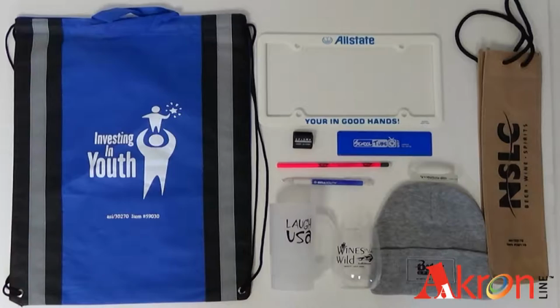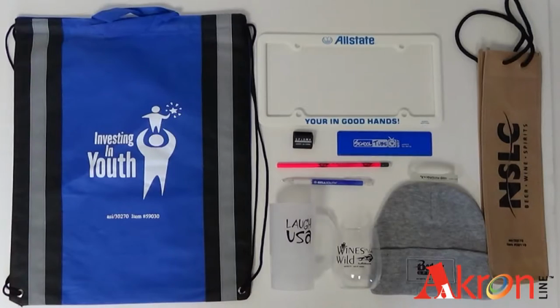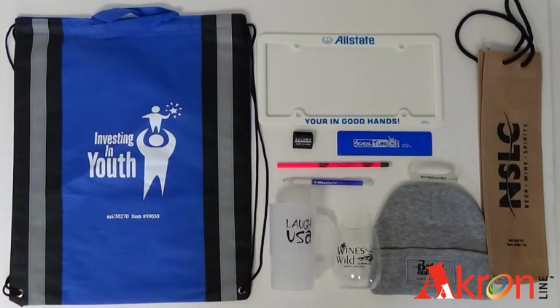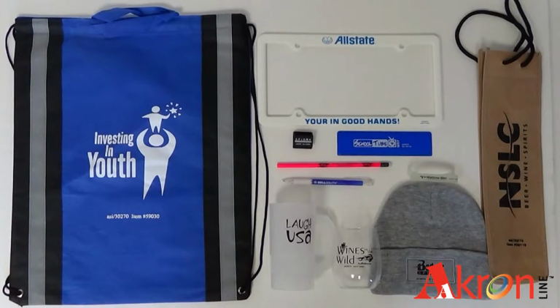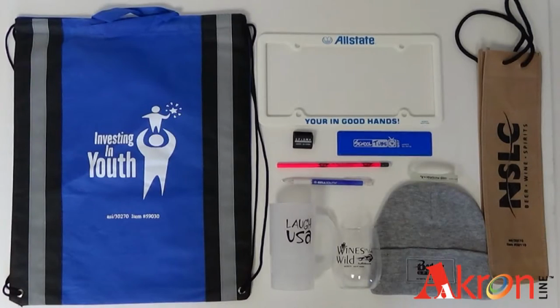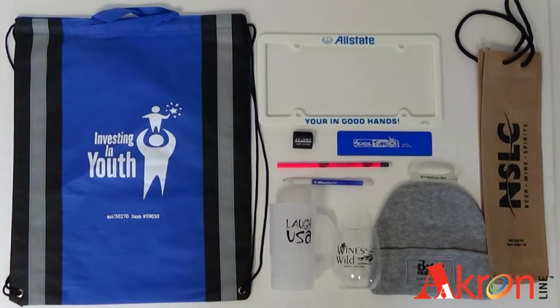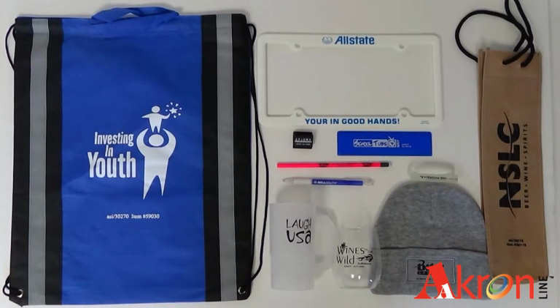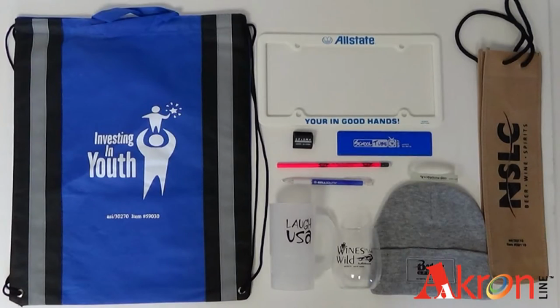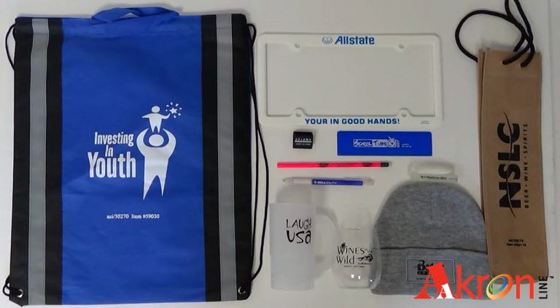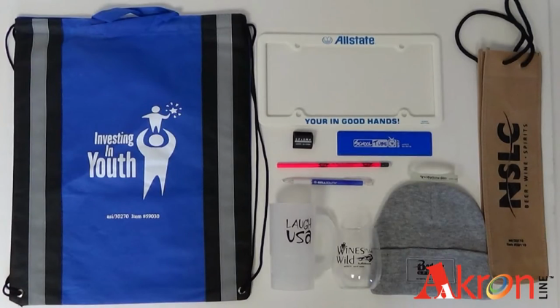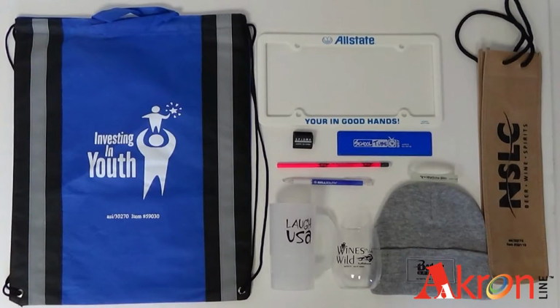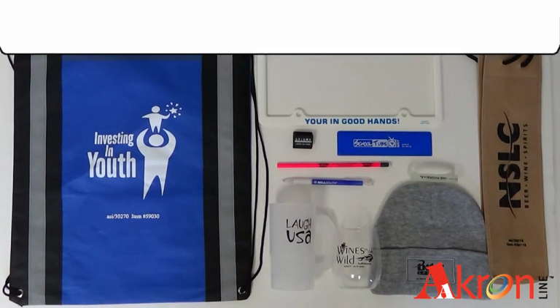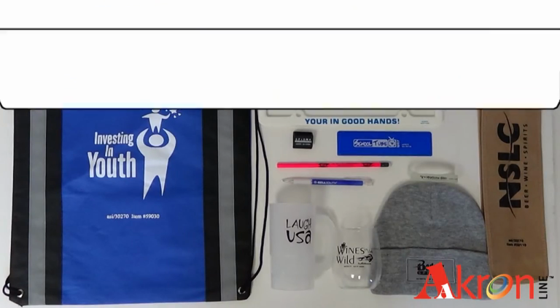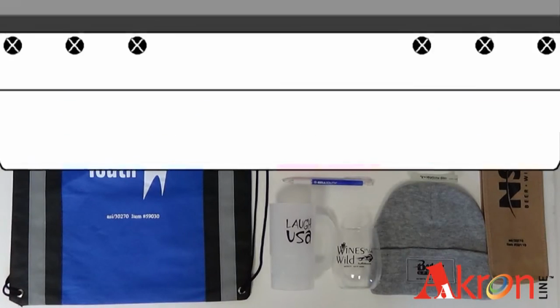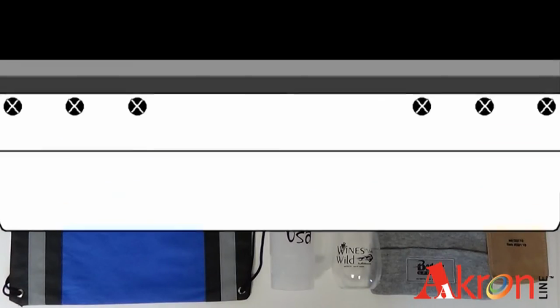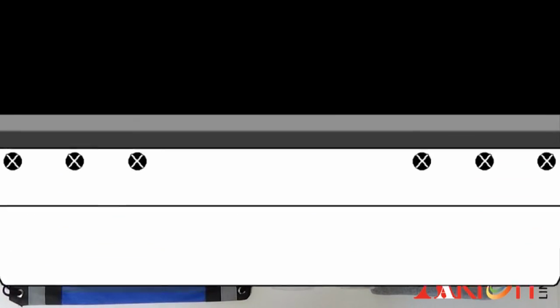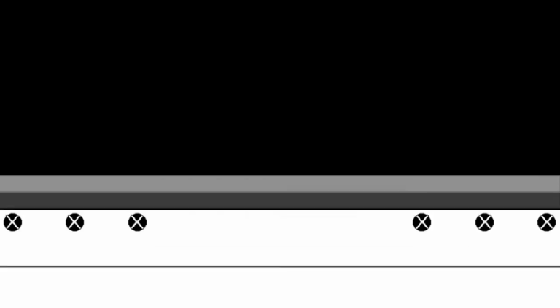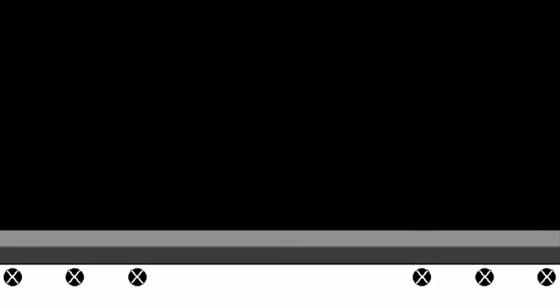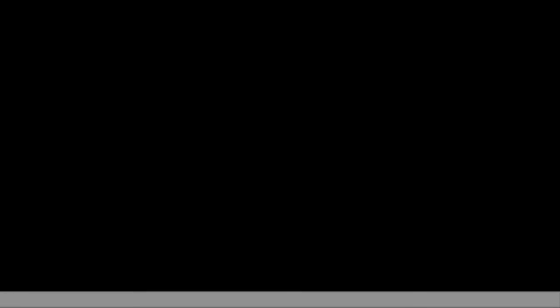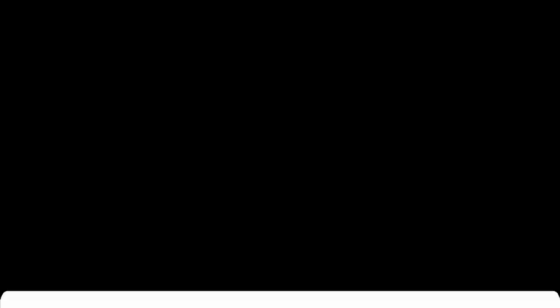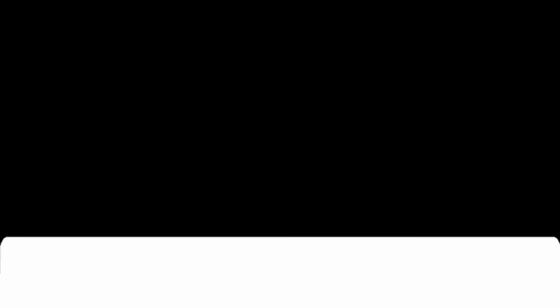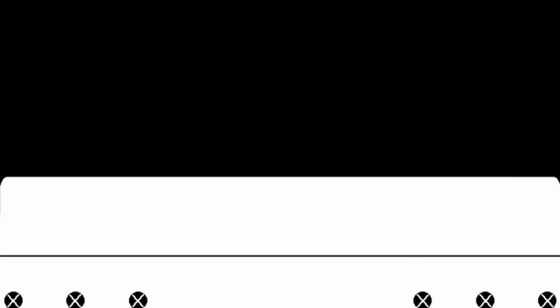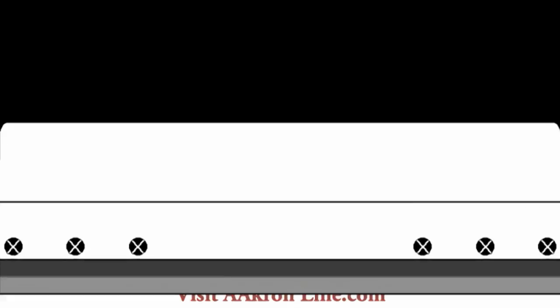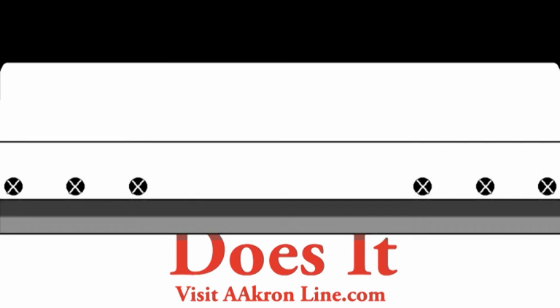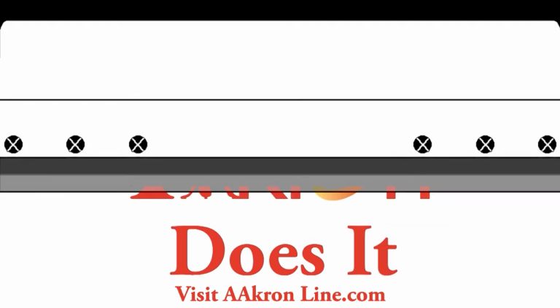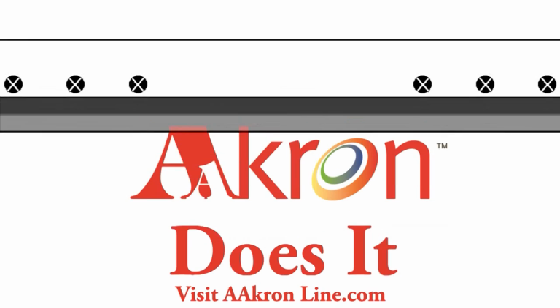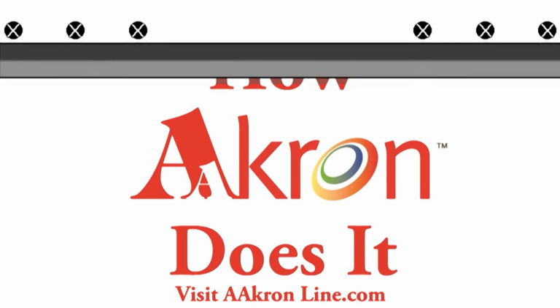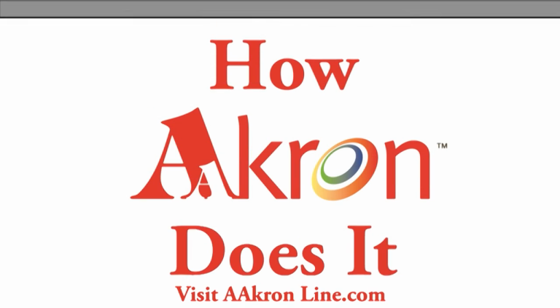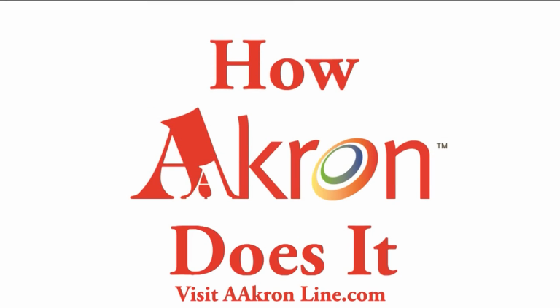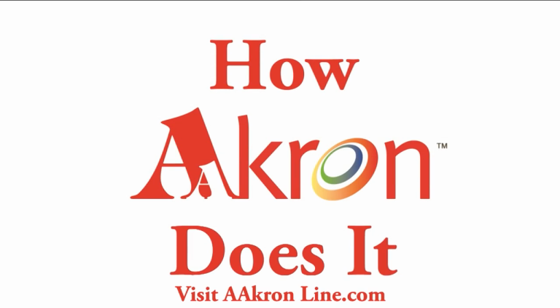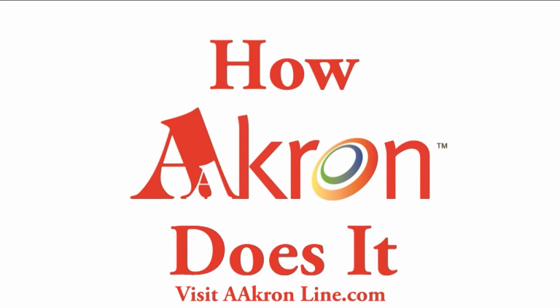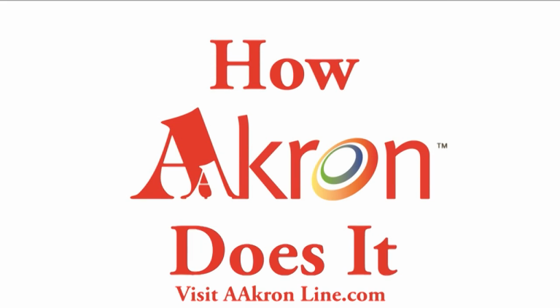When it comes to silk screening, that's how Akron does it.